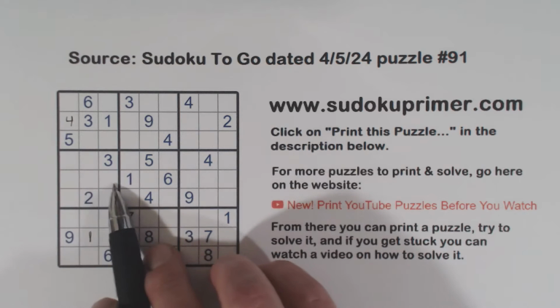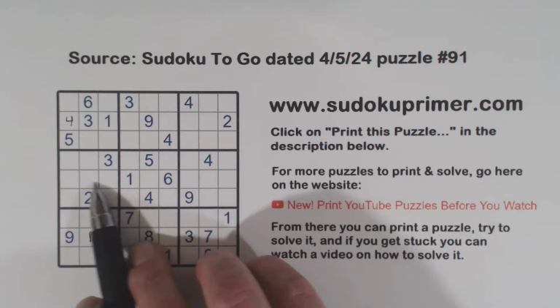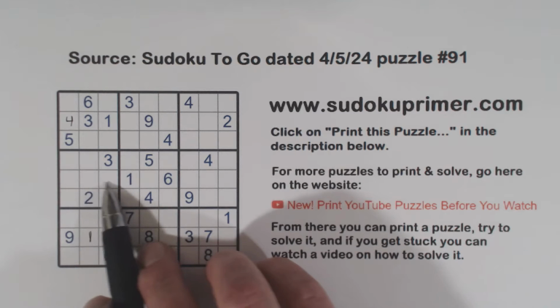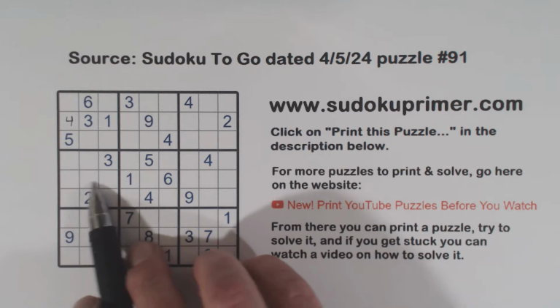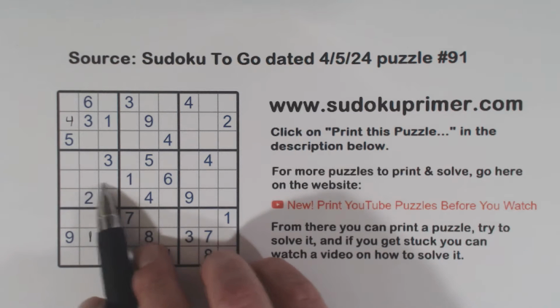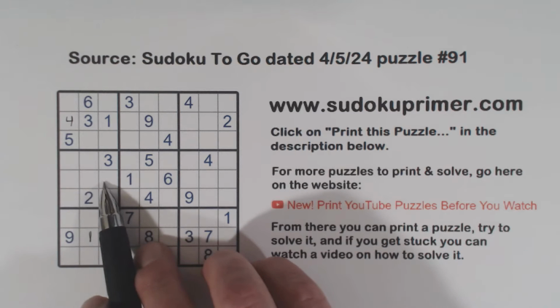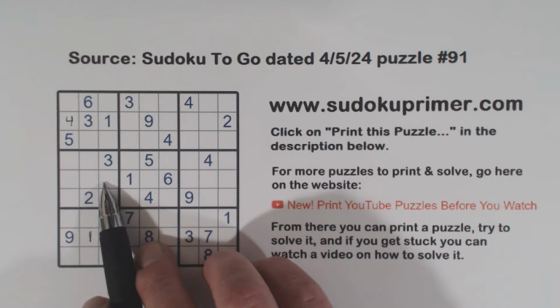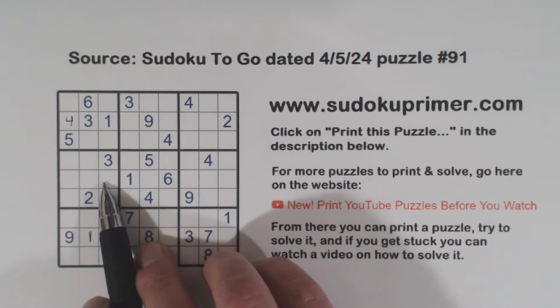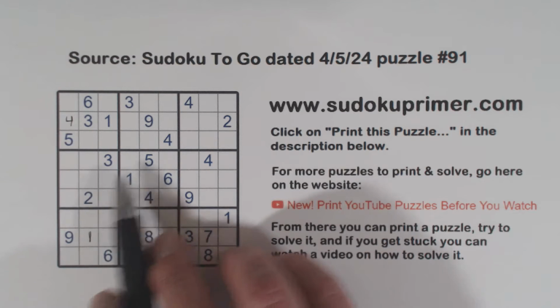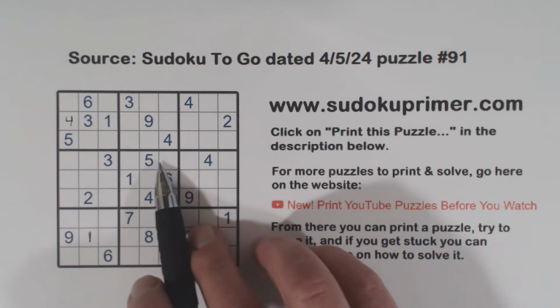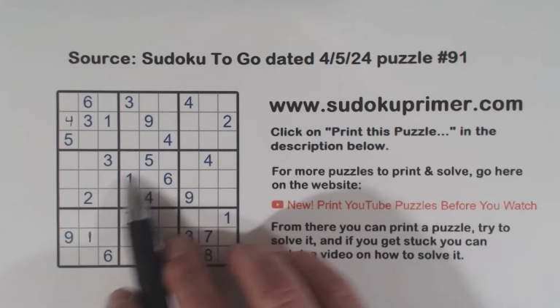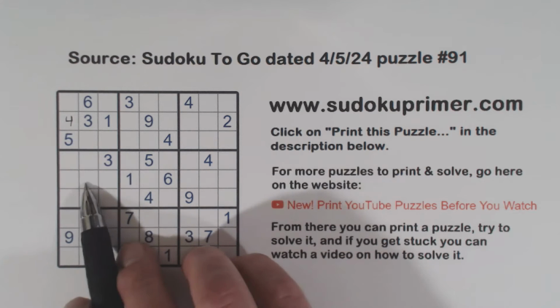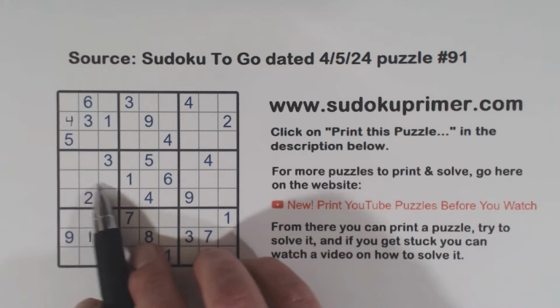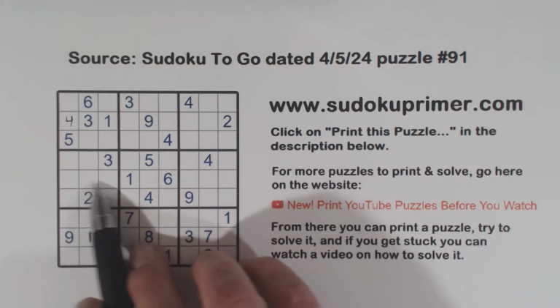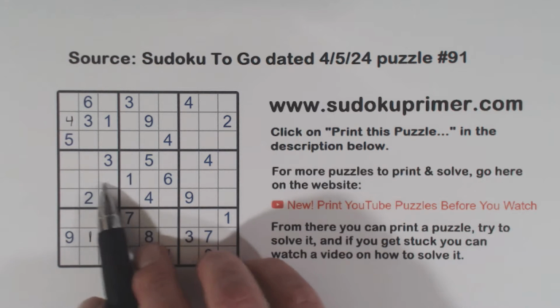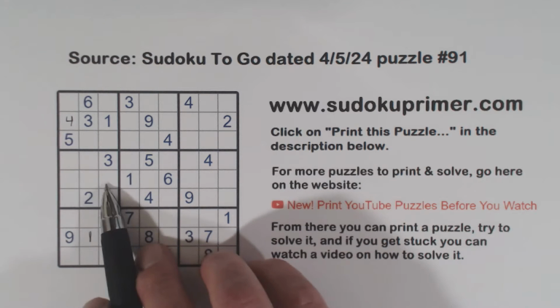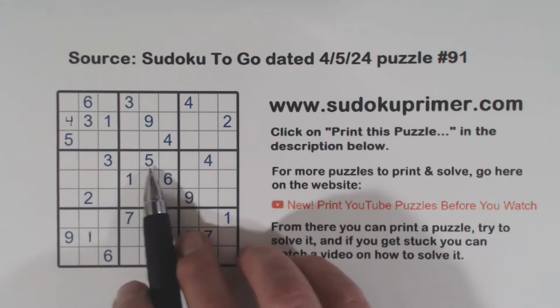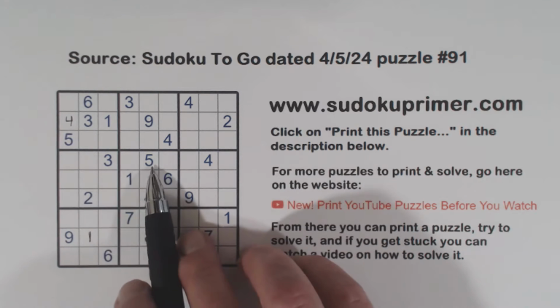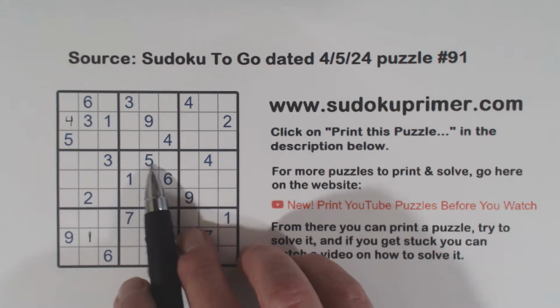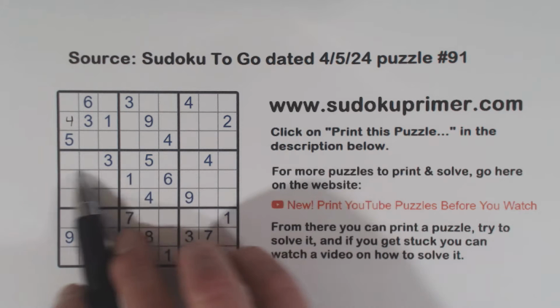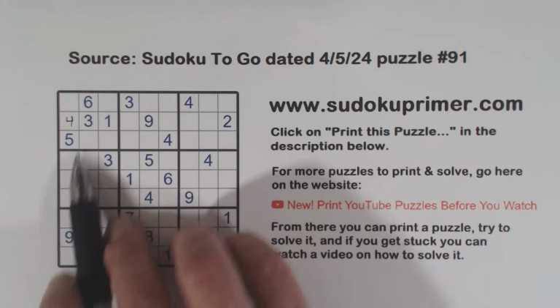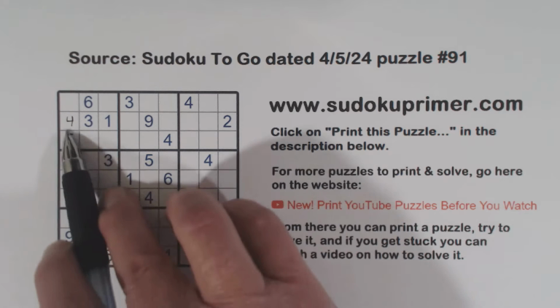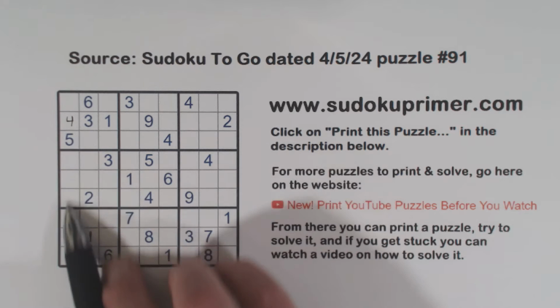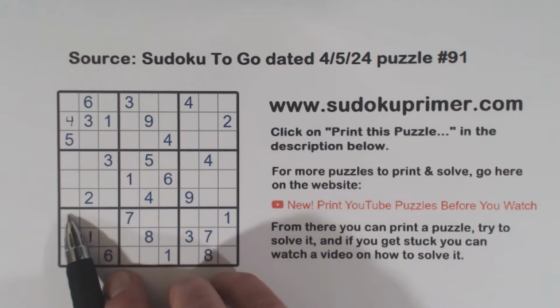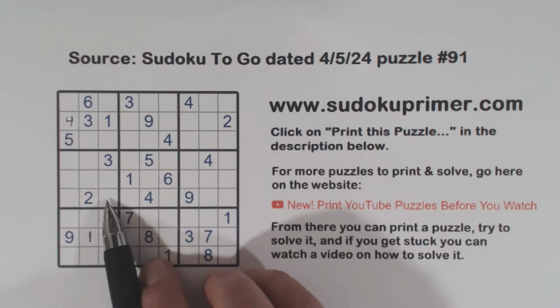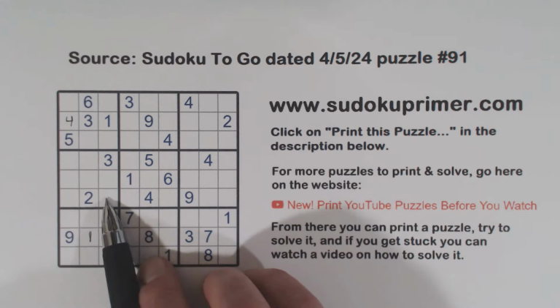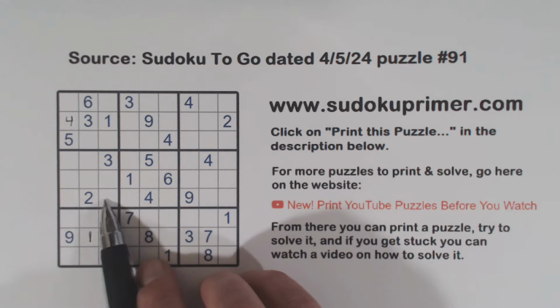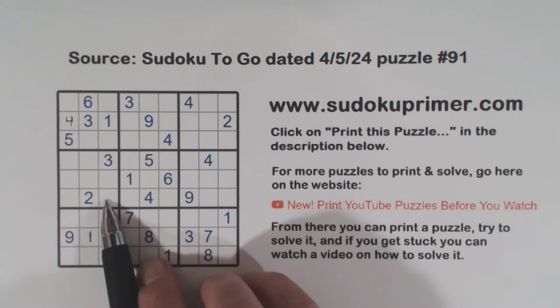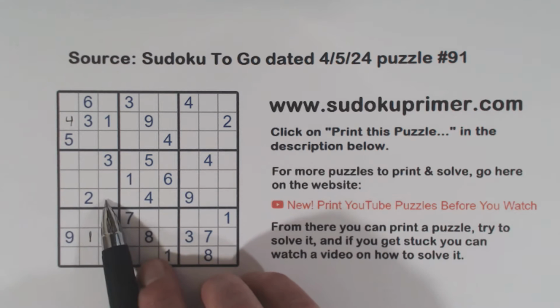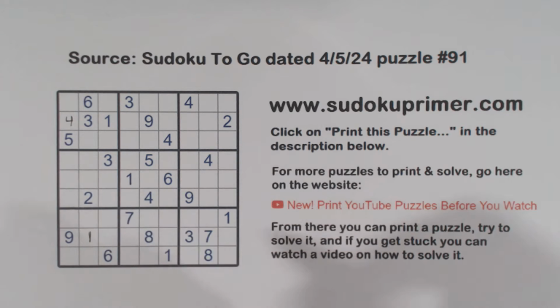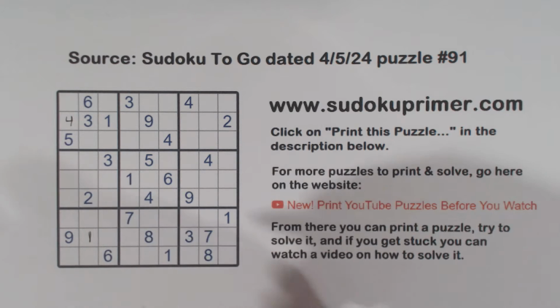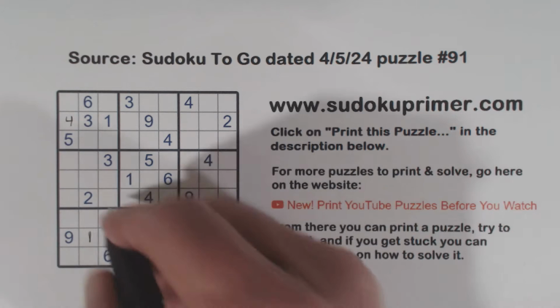So these are four-nine twins. And since these are four-nine twins, there's a five here and a five here. The five has to go right there.